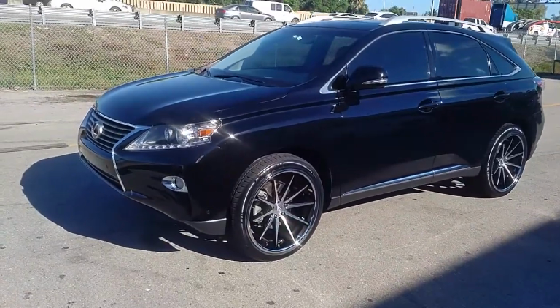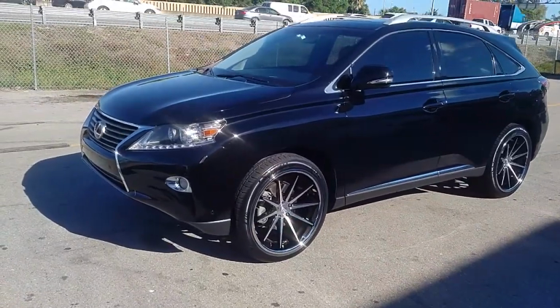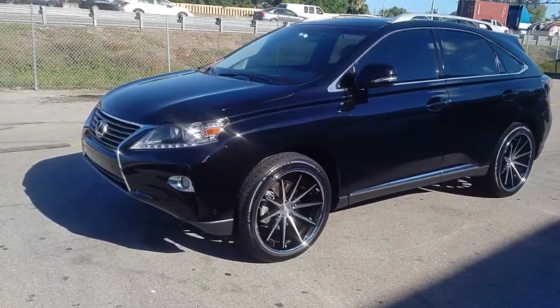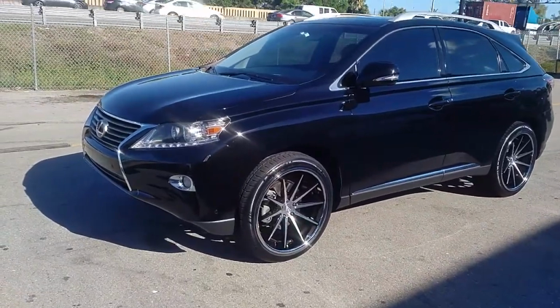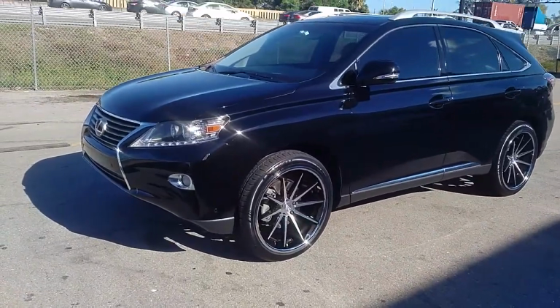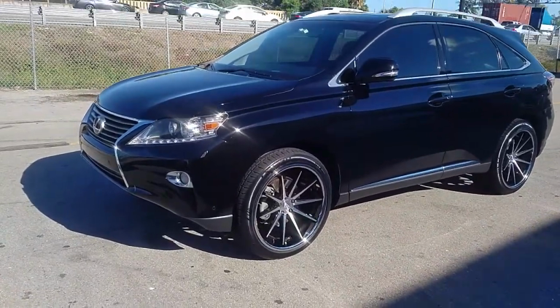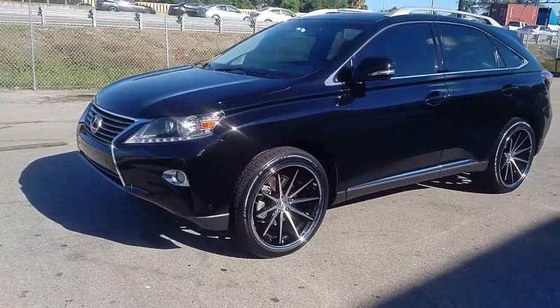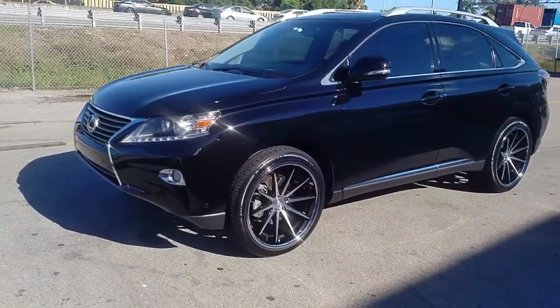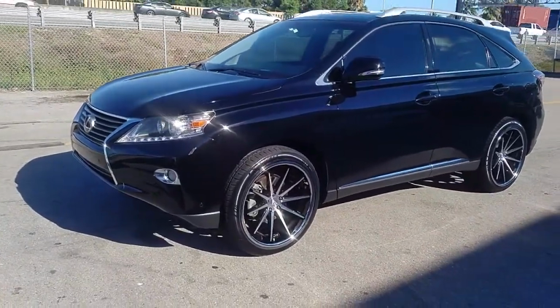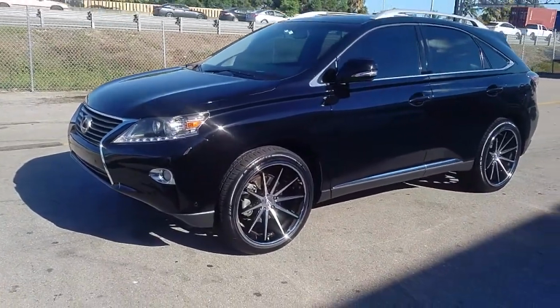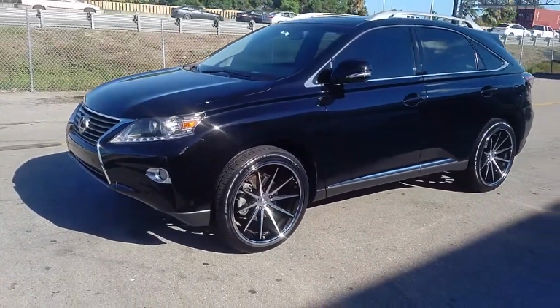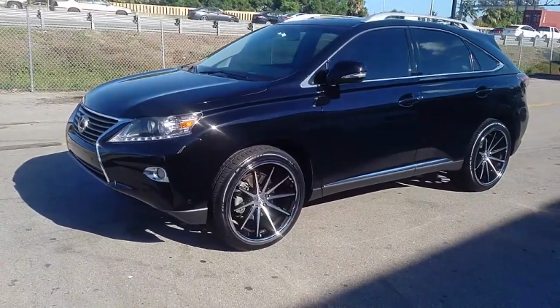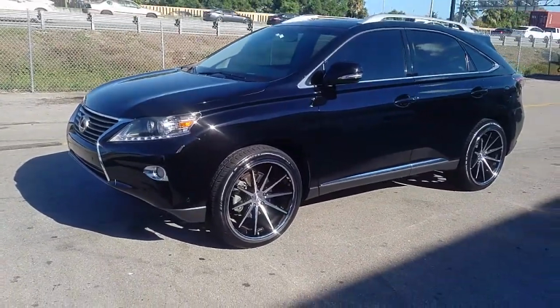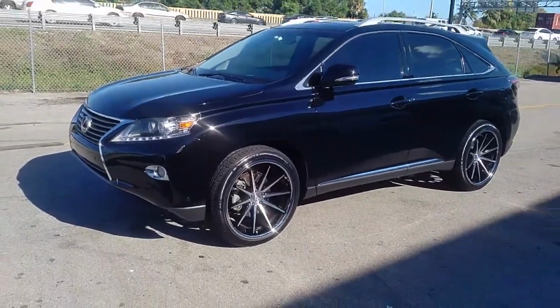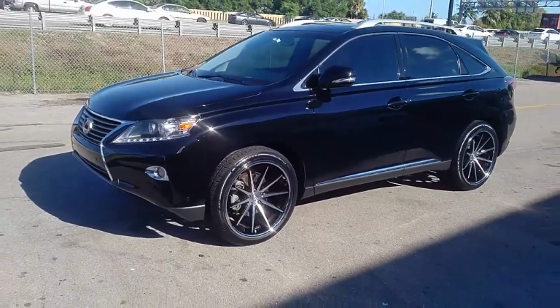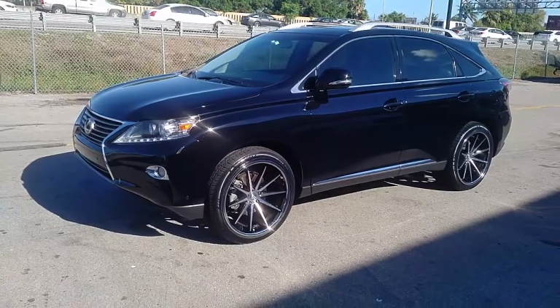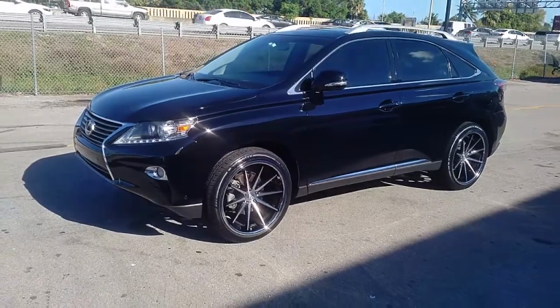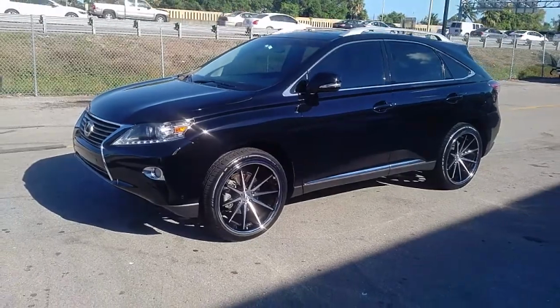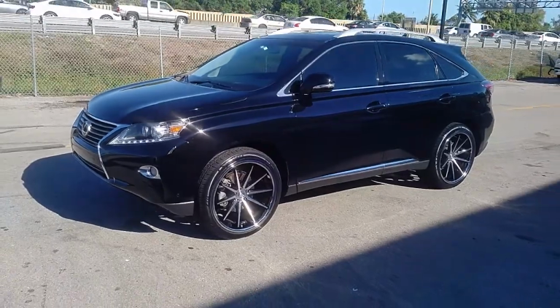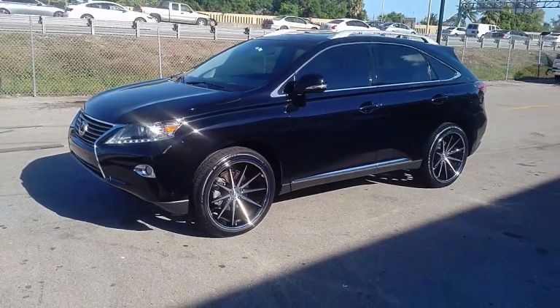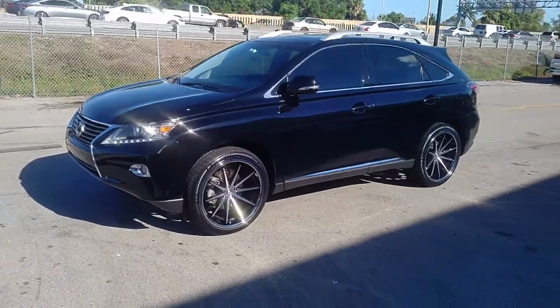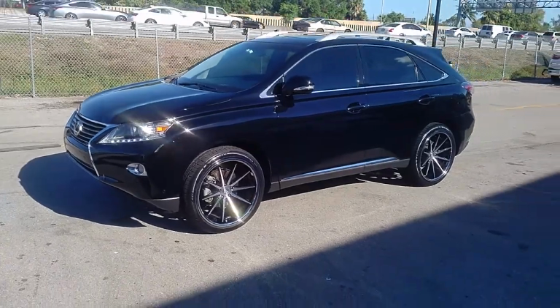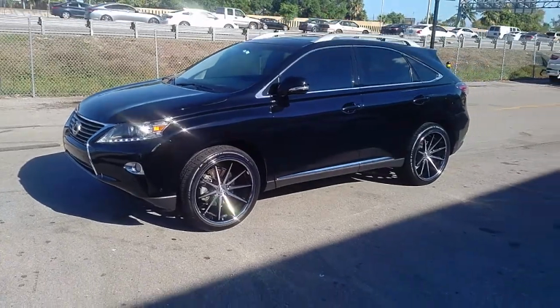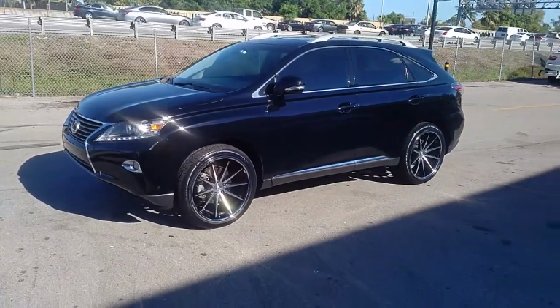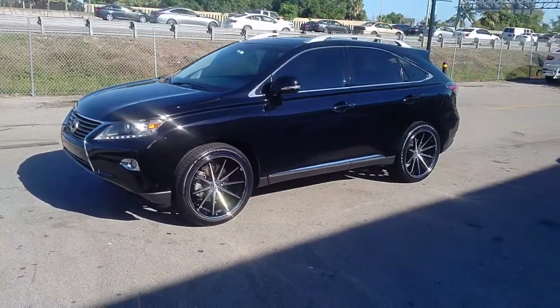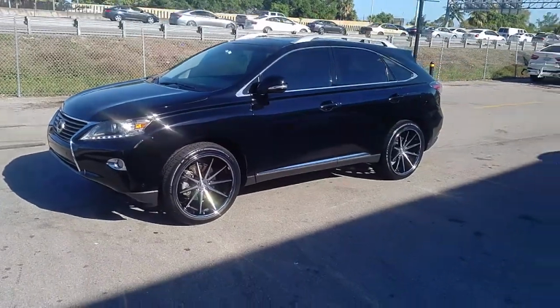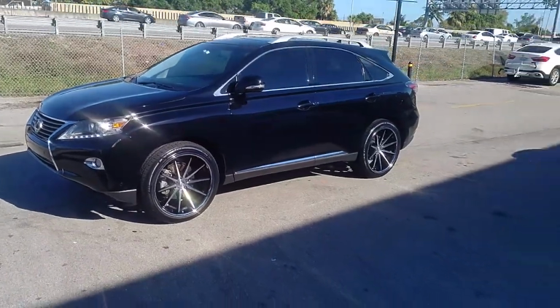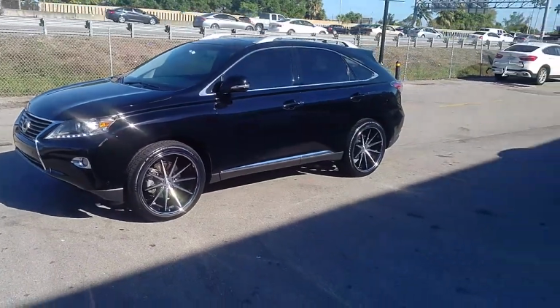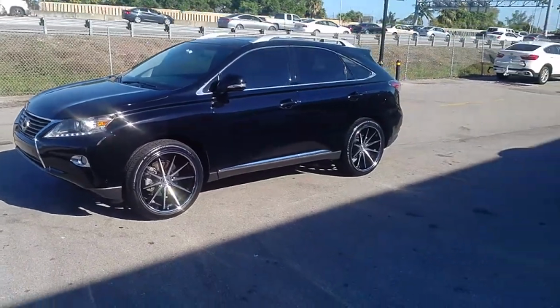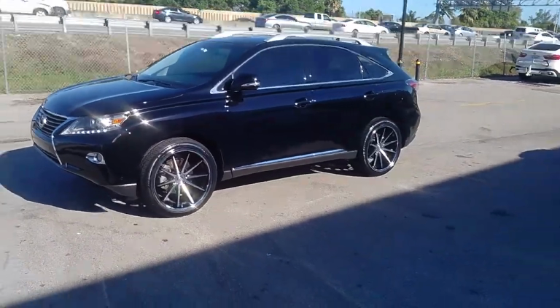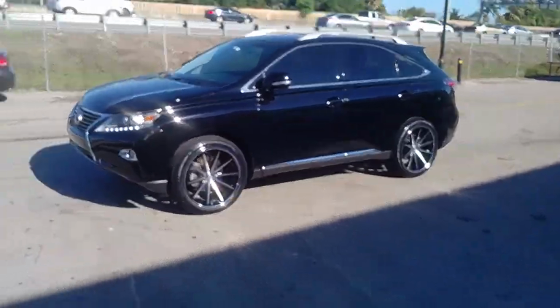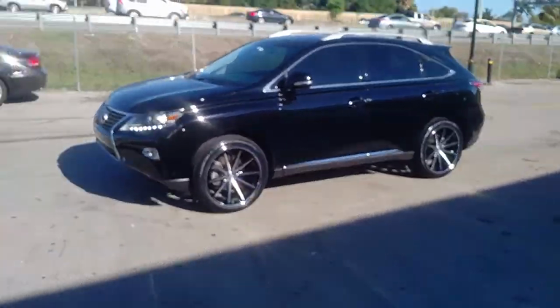Great looking wheel. You can find these wheels online at DovesAndTires.com or give us a call.